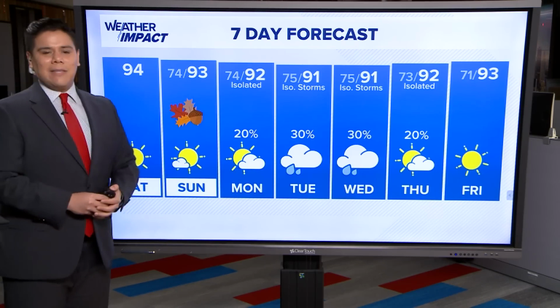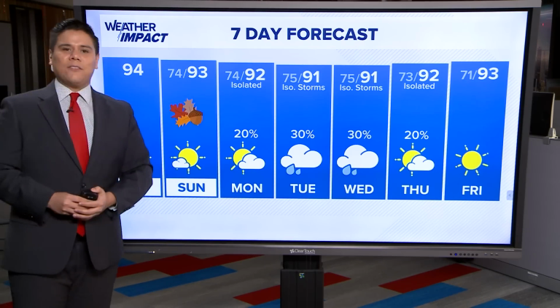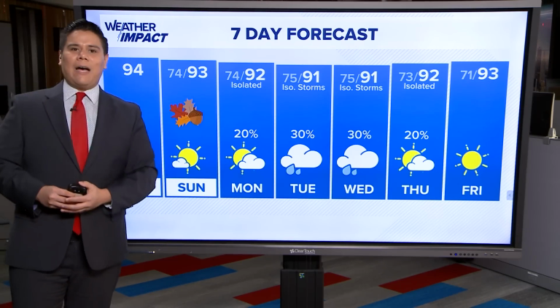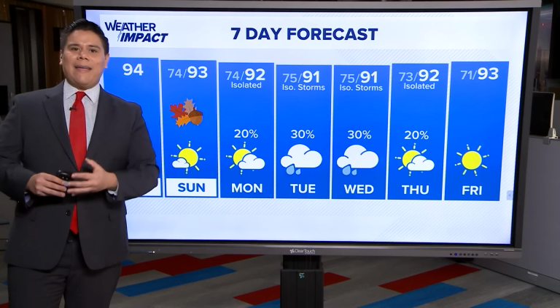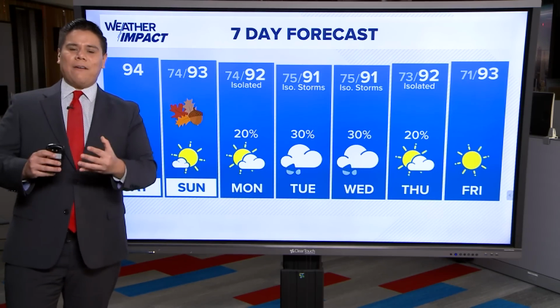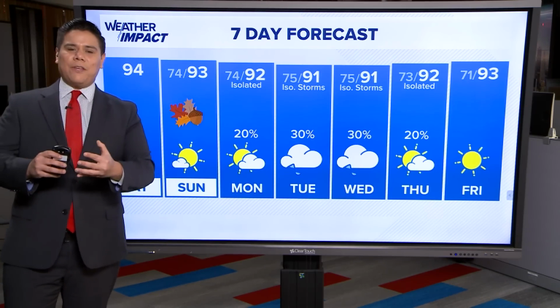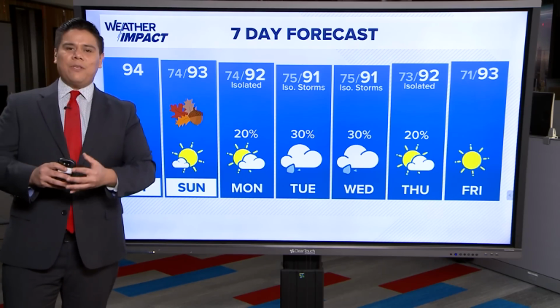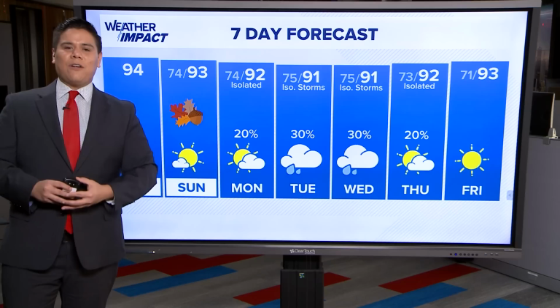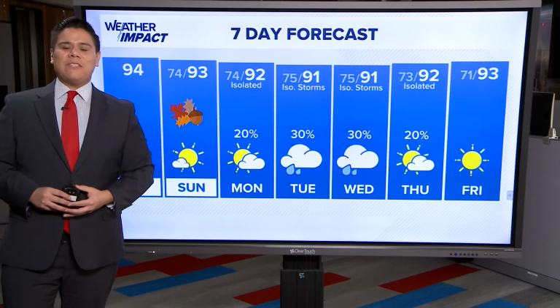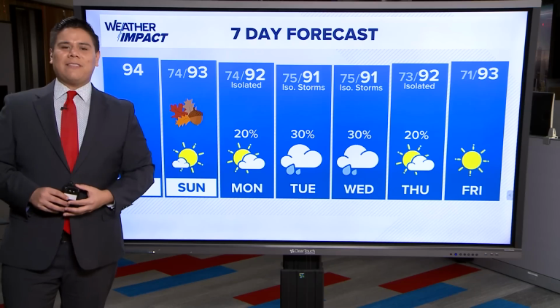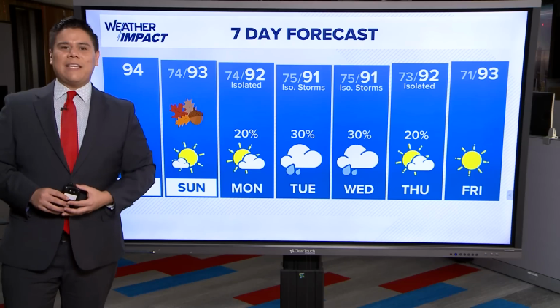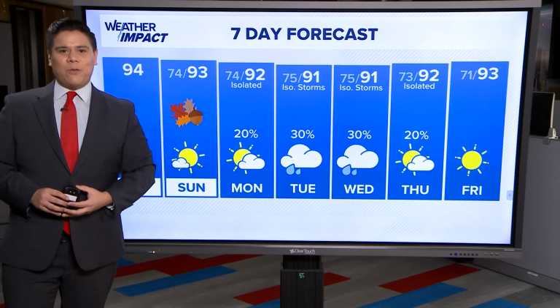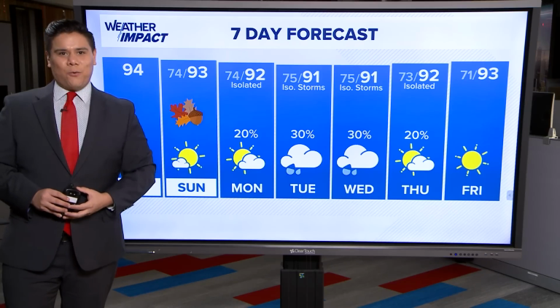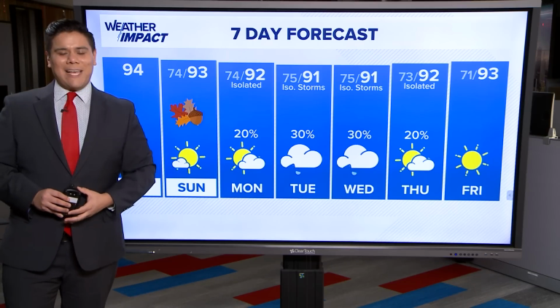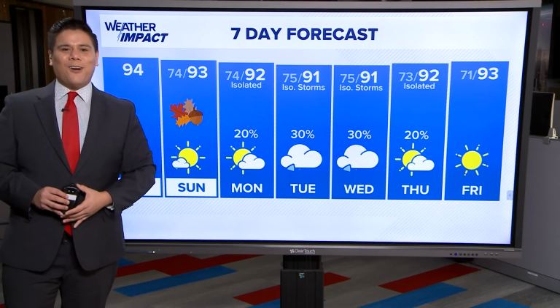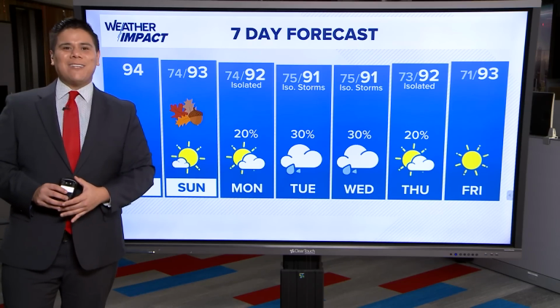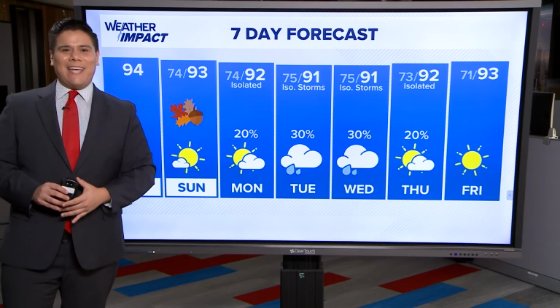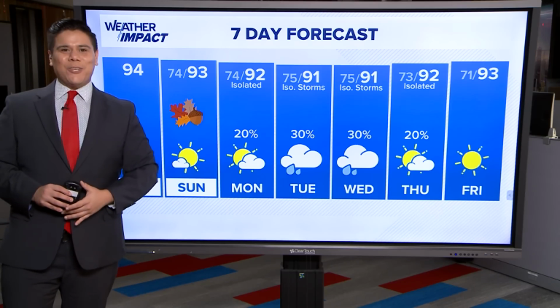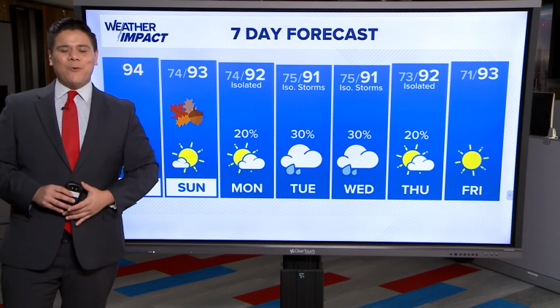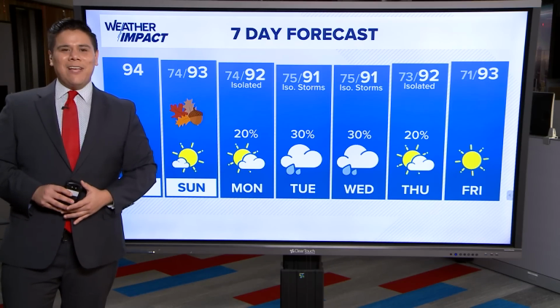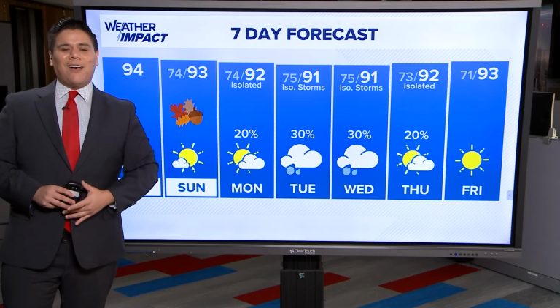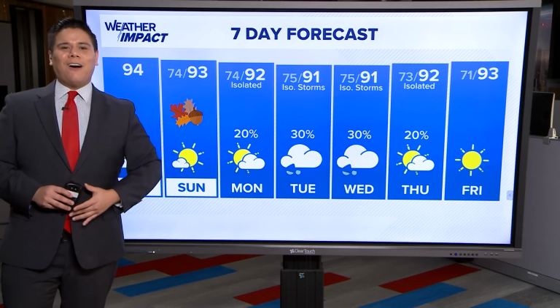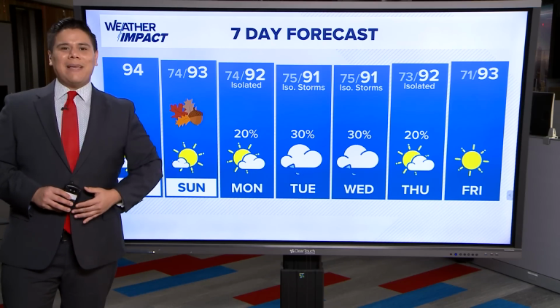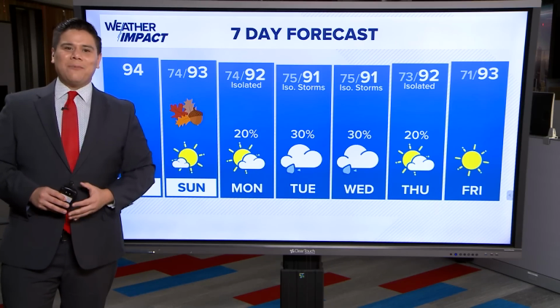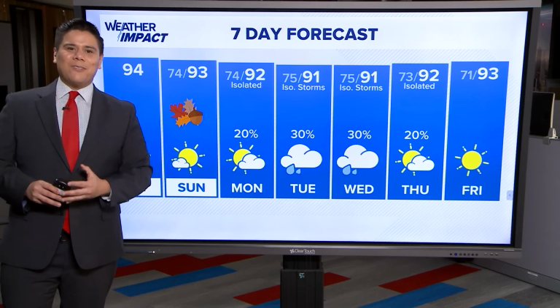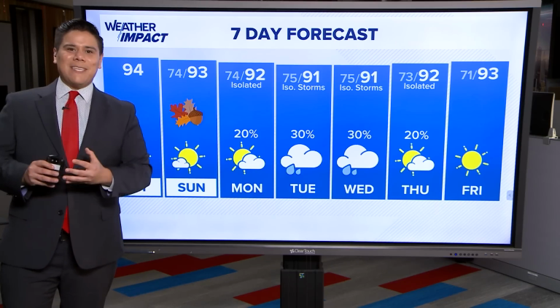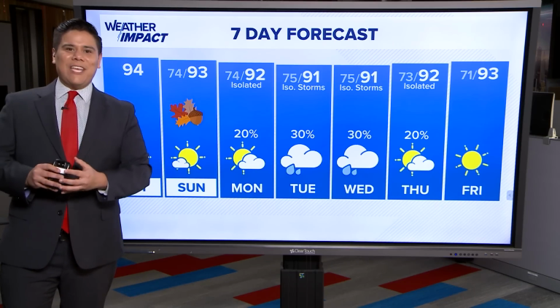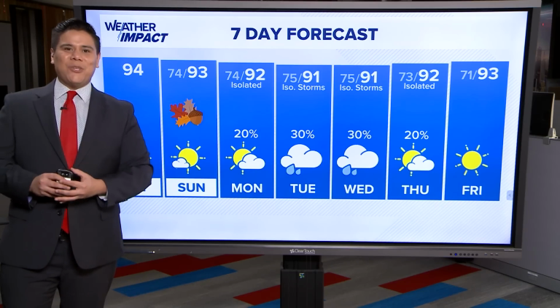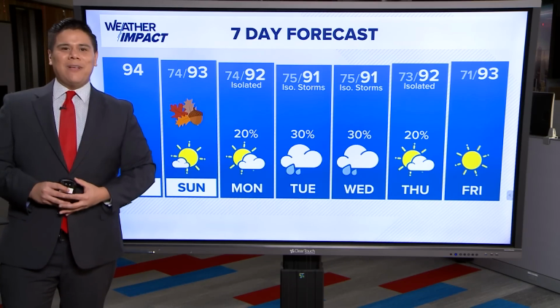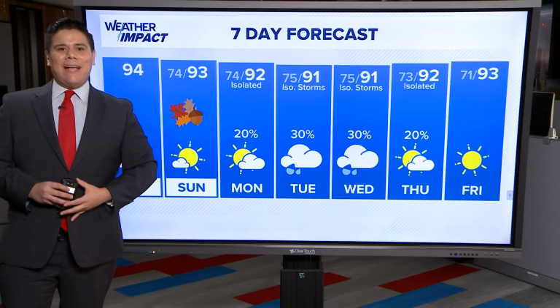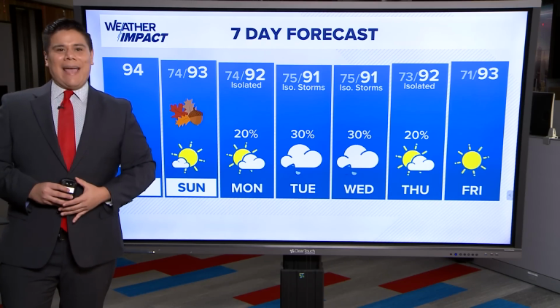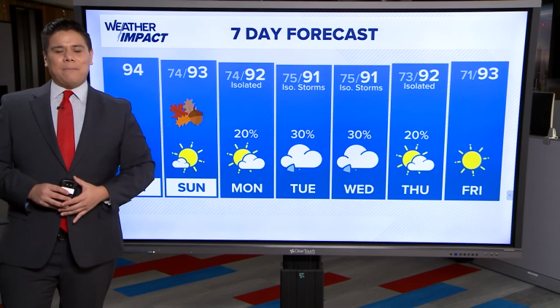That's all I have for you. You can always find the latest weather forecast on khou.com as well as on the KHOU app.